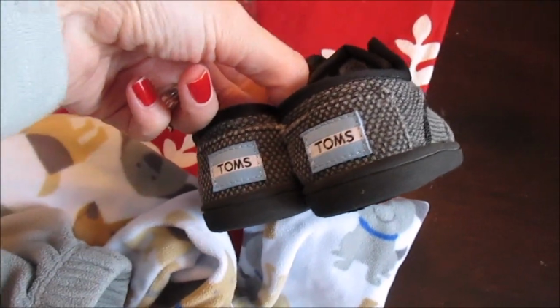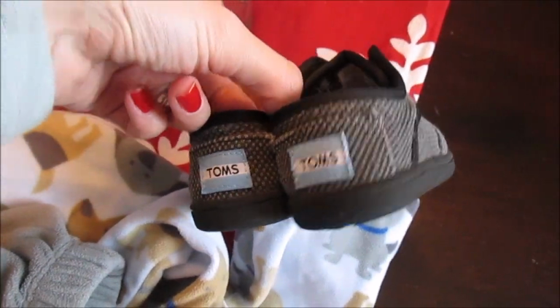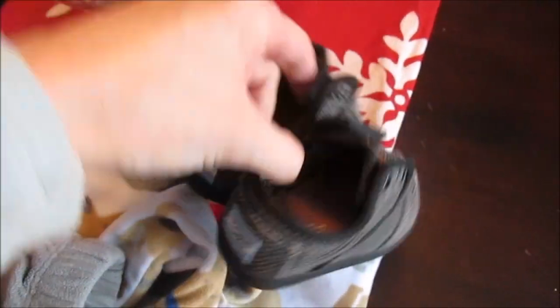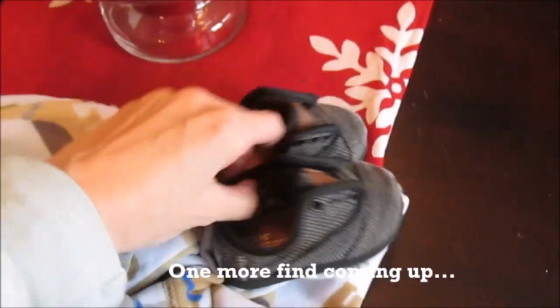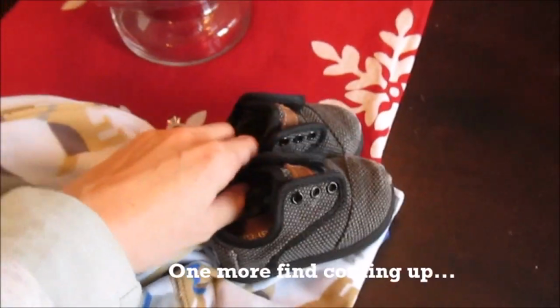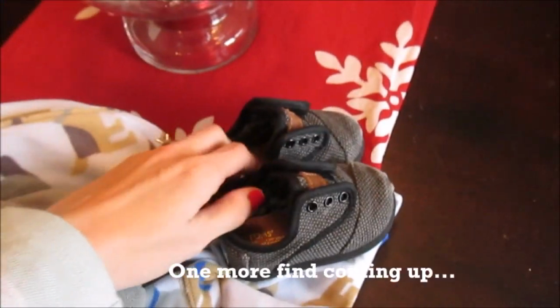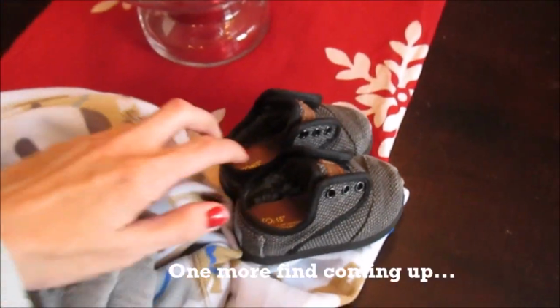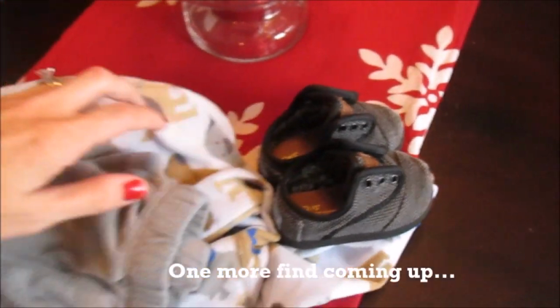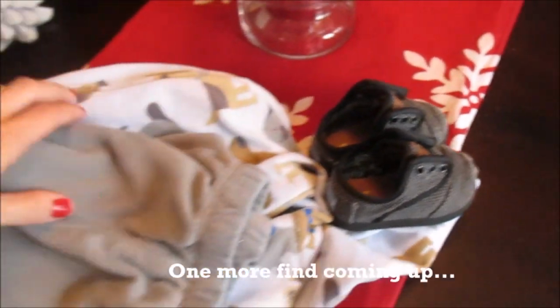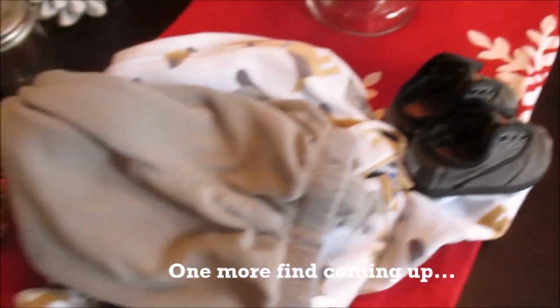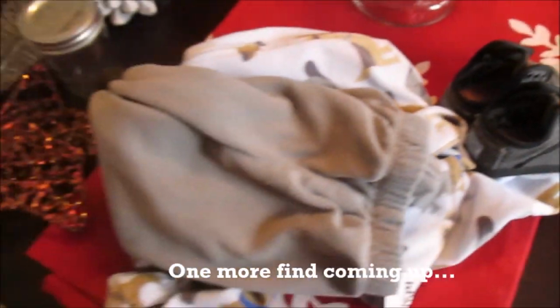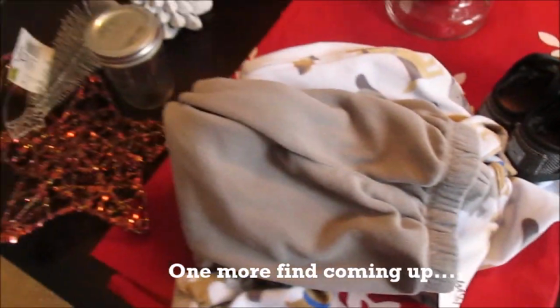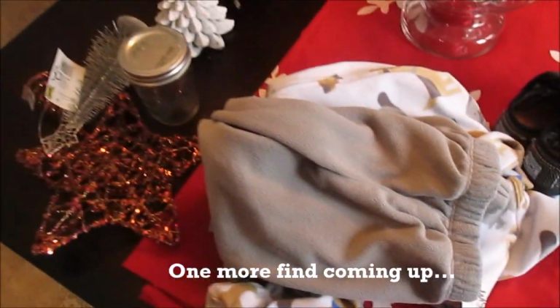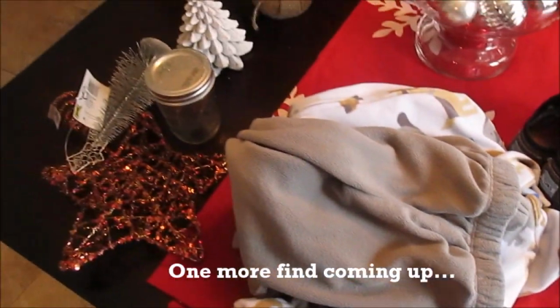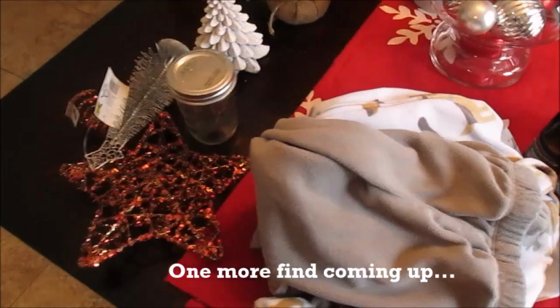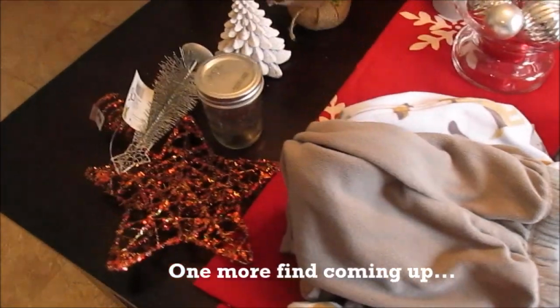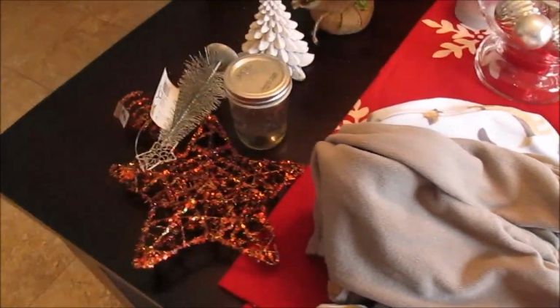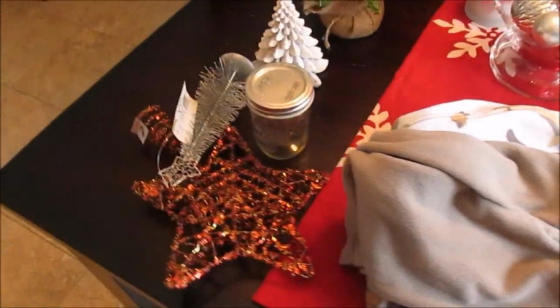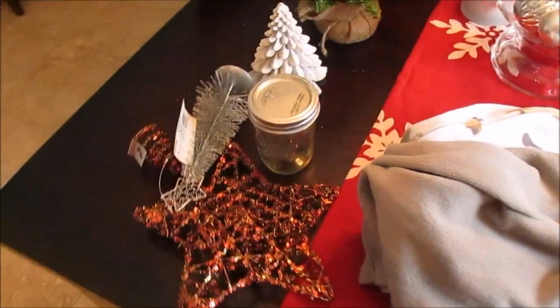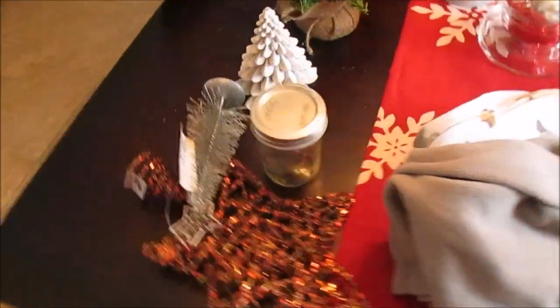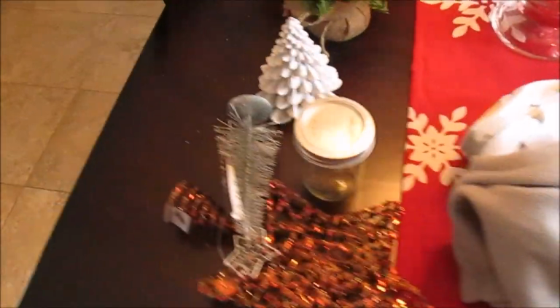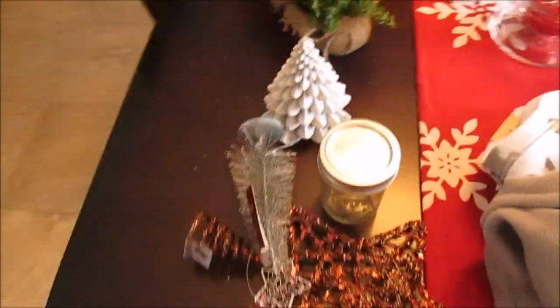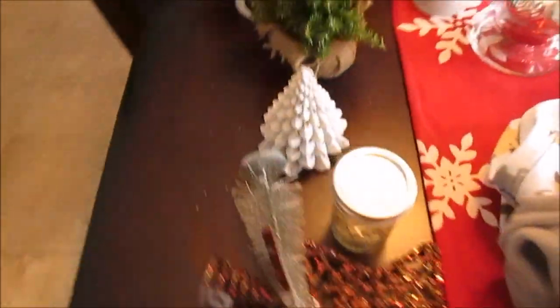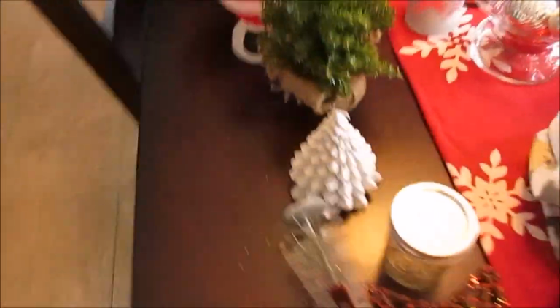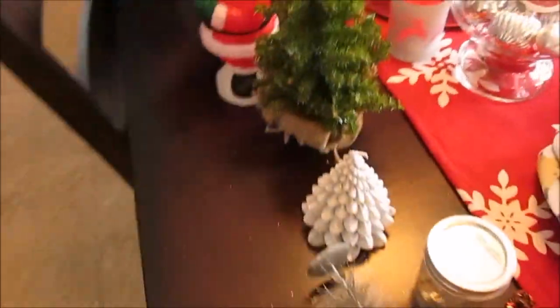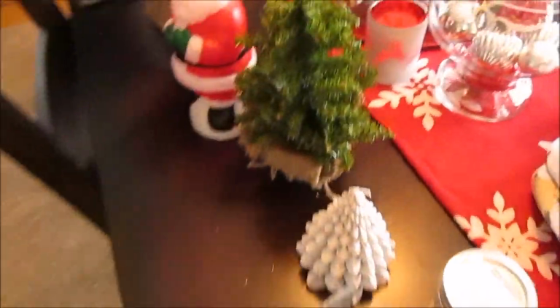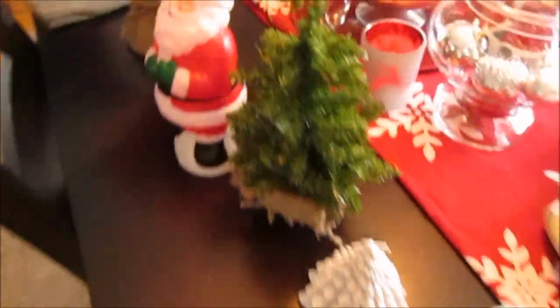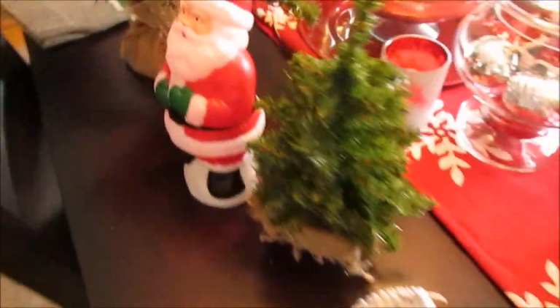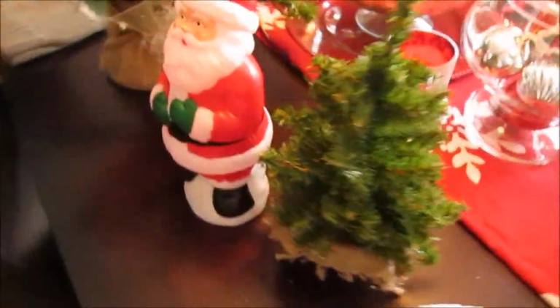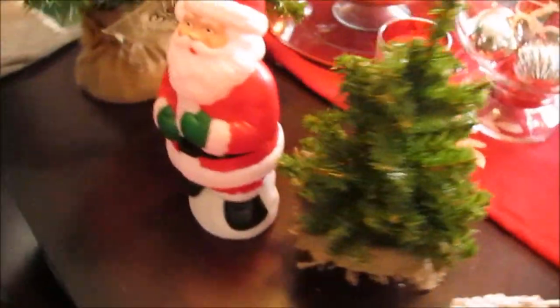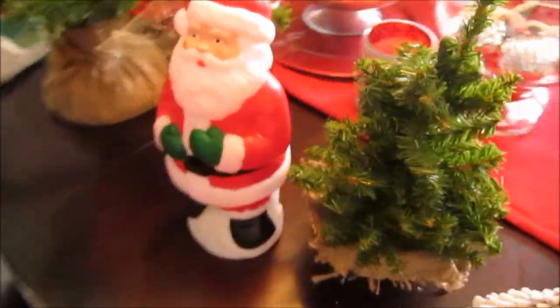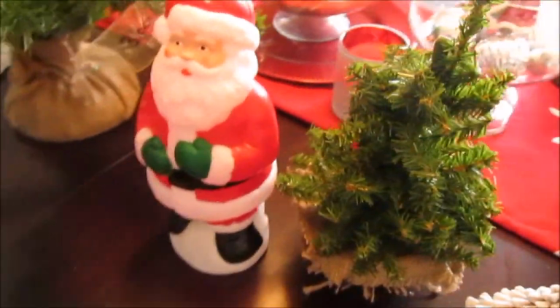So that's everything I picked up today. Hopefully you enjoyed it and I will see you in my next video. Bye-bye!